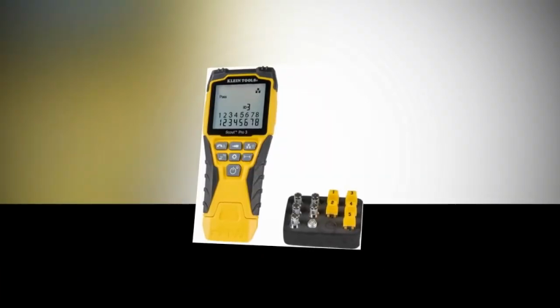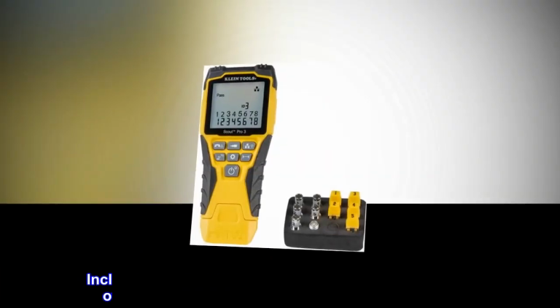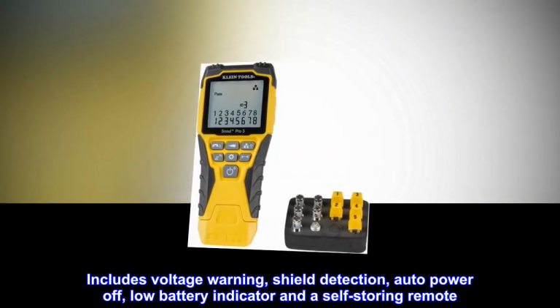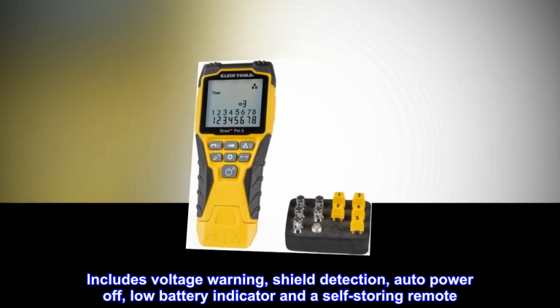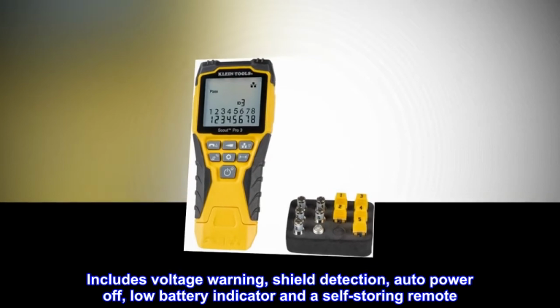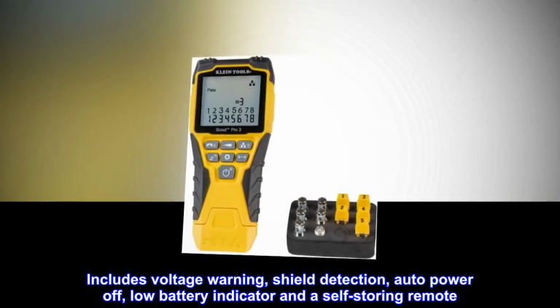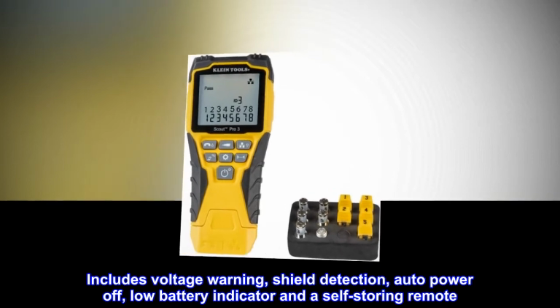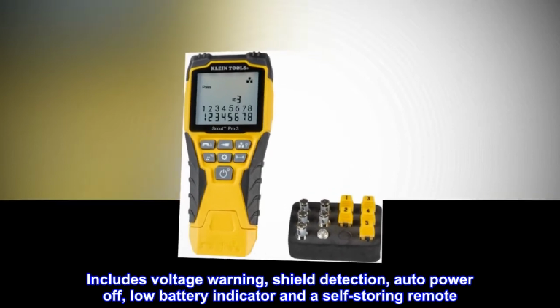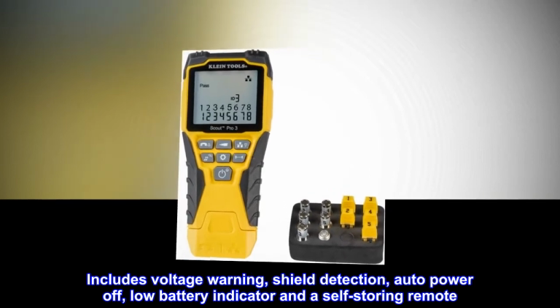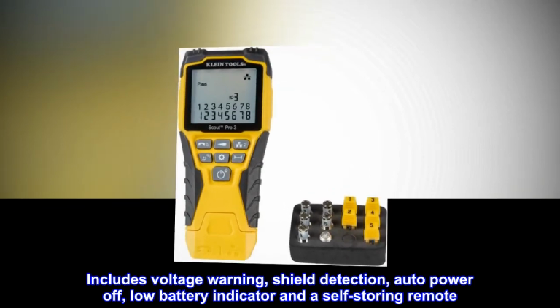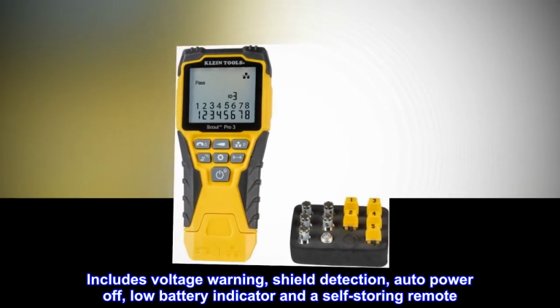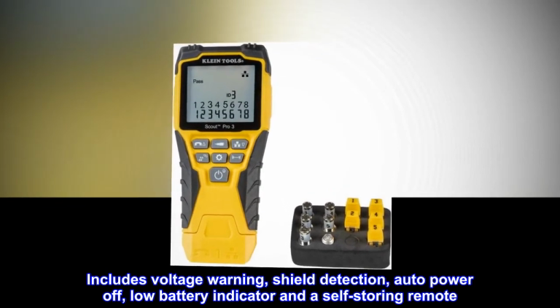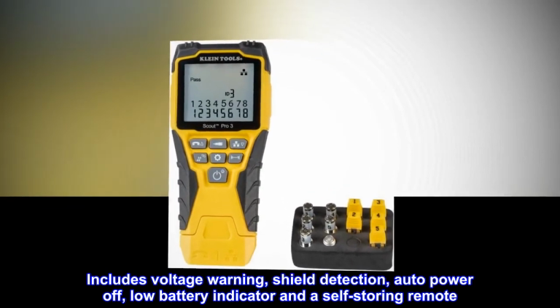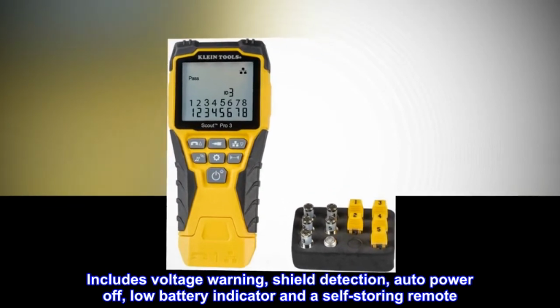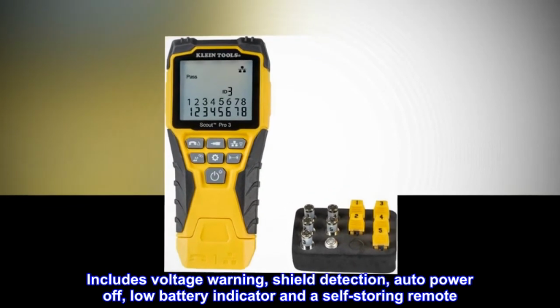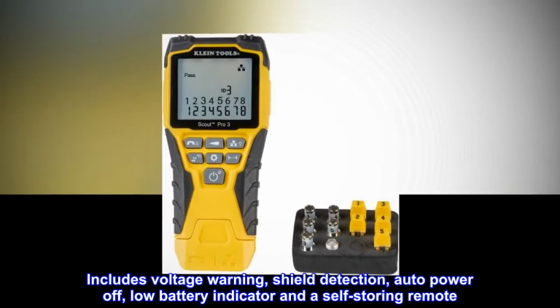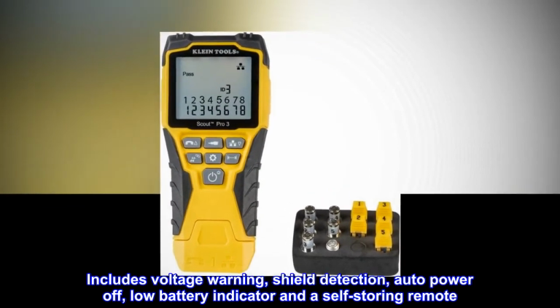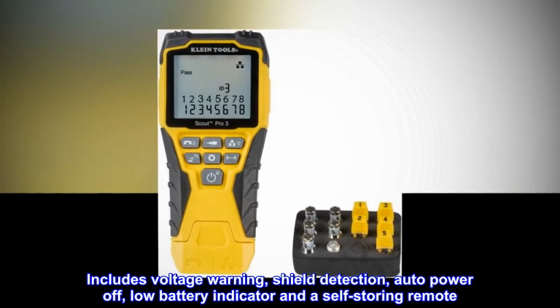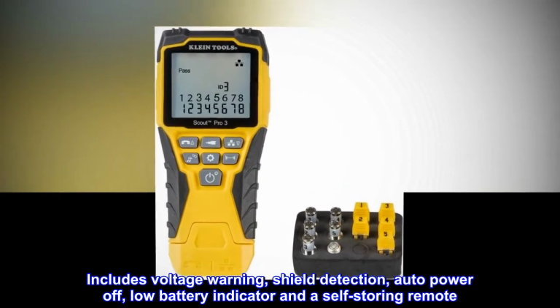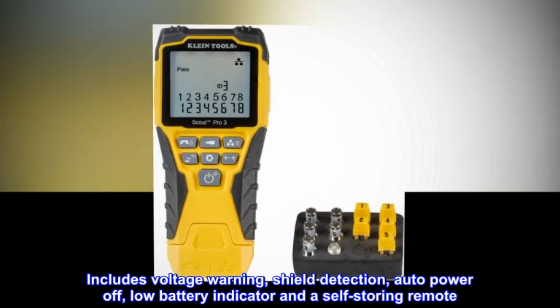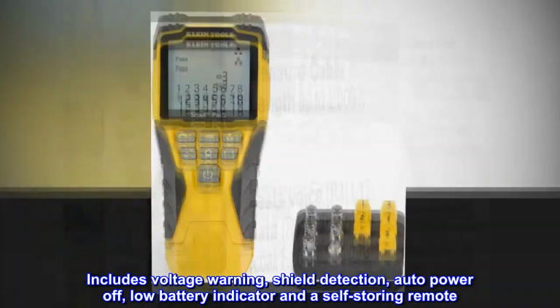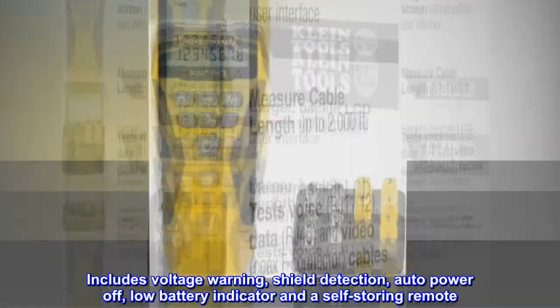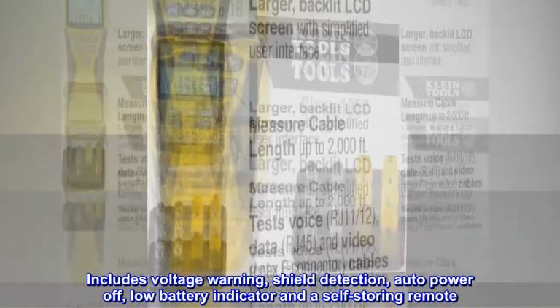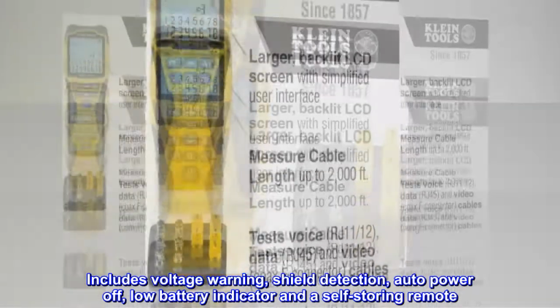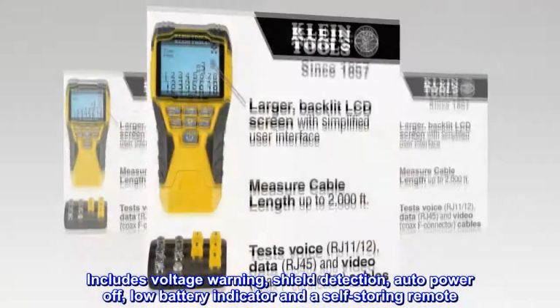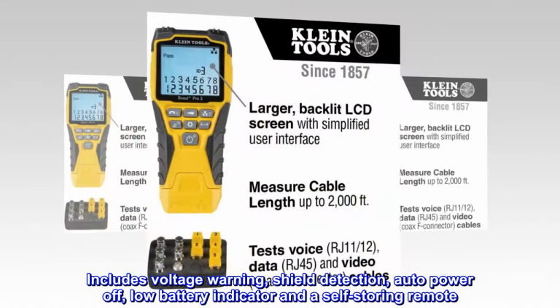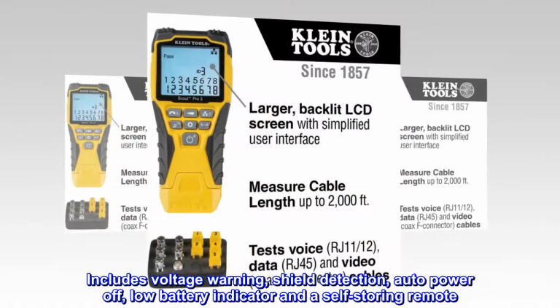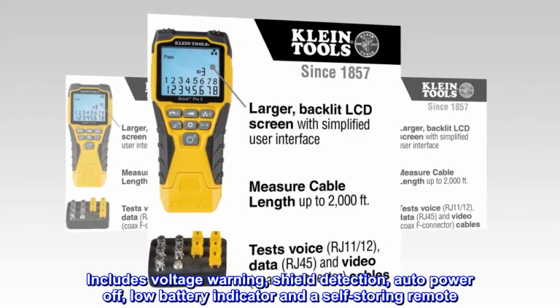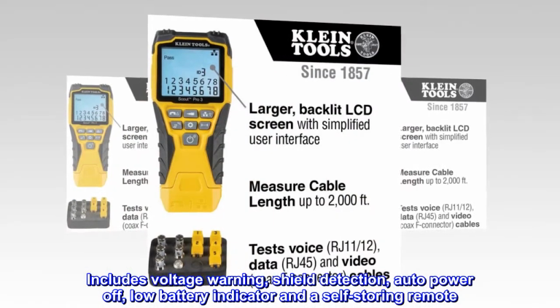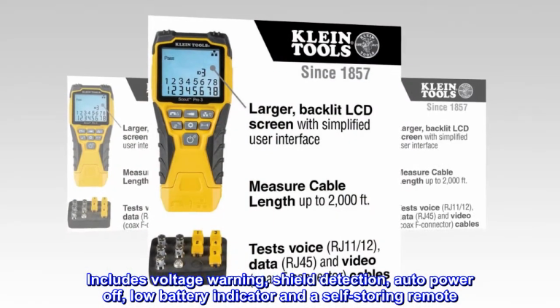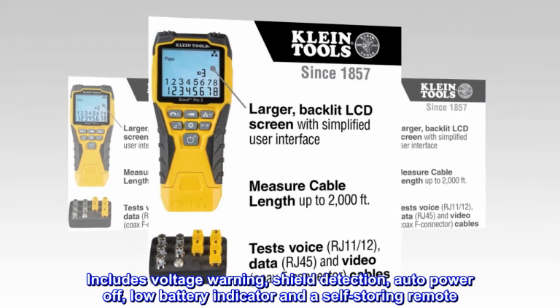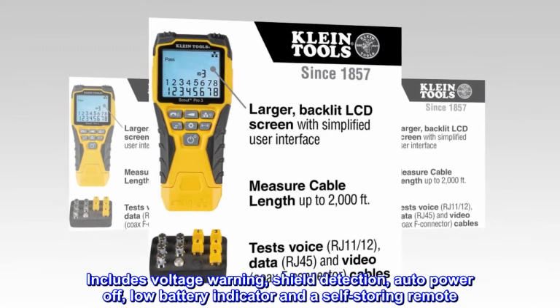Includes voltage warning, shield detection, auto power off, low battery indicator, and a self-storing remote.